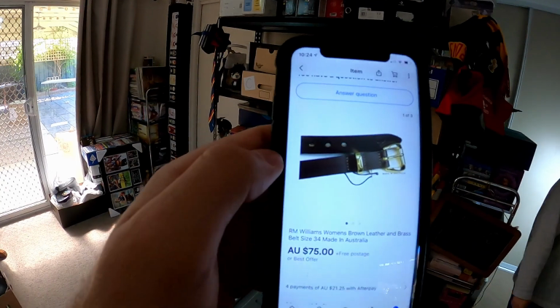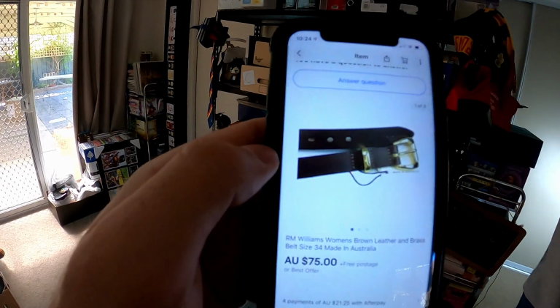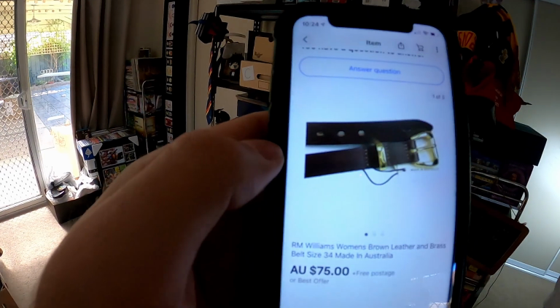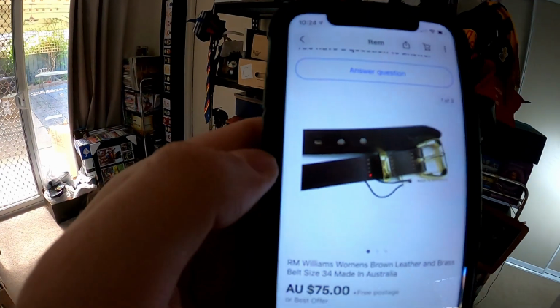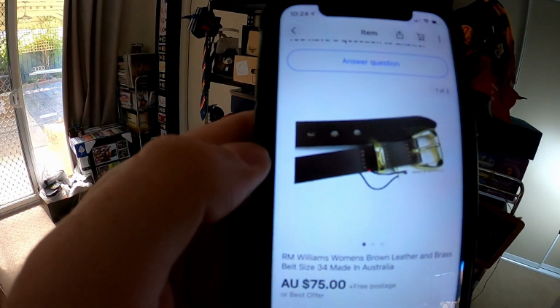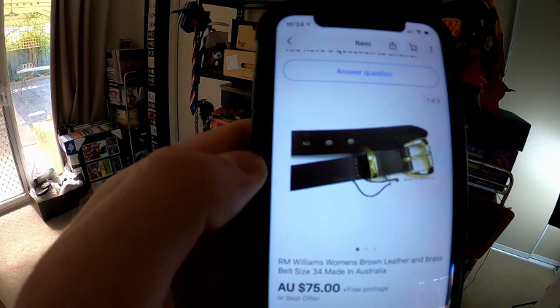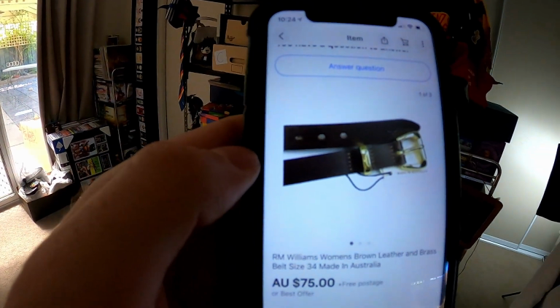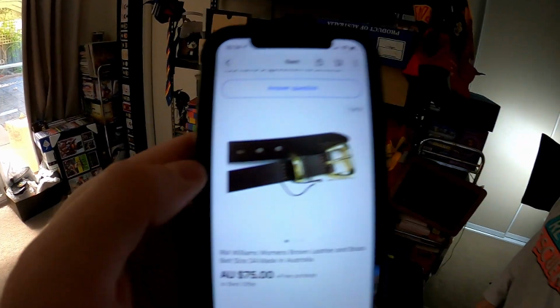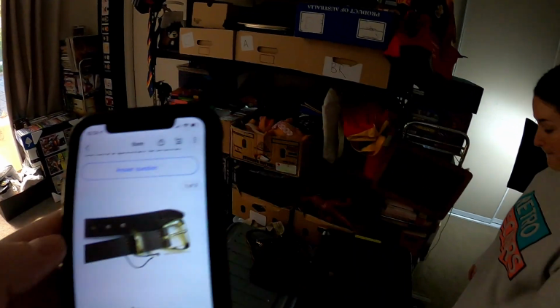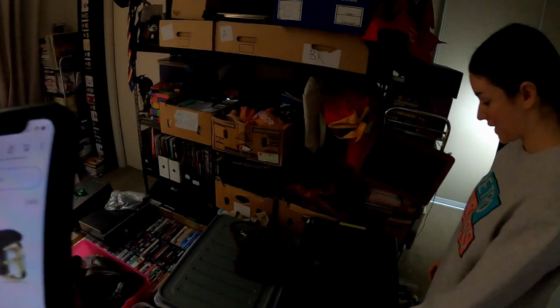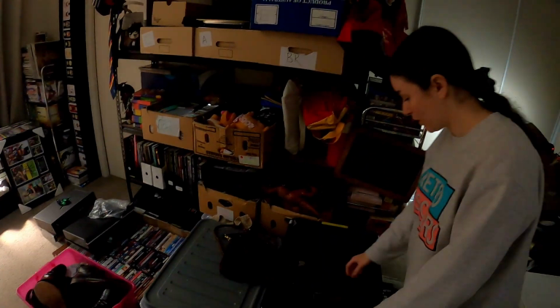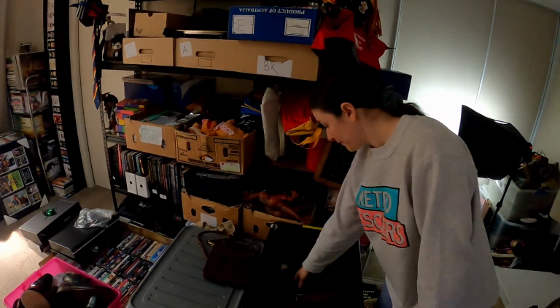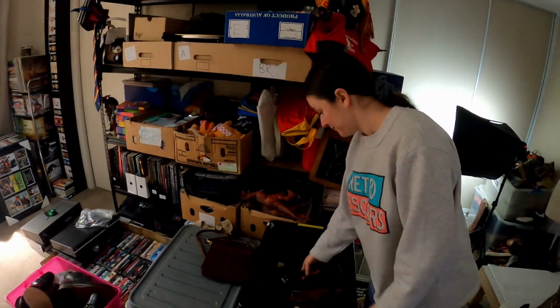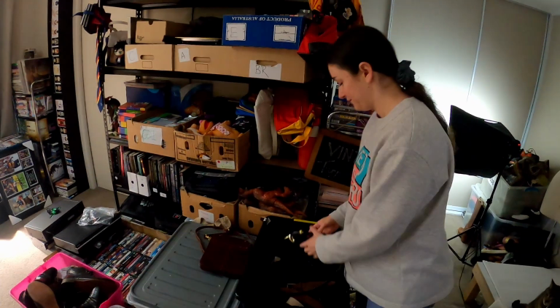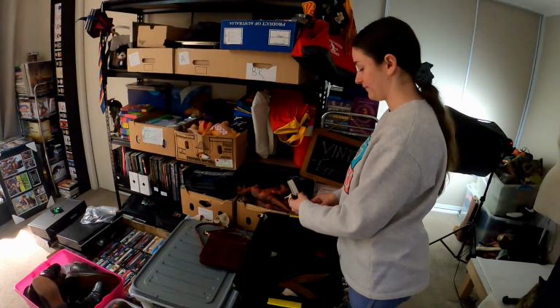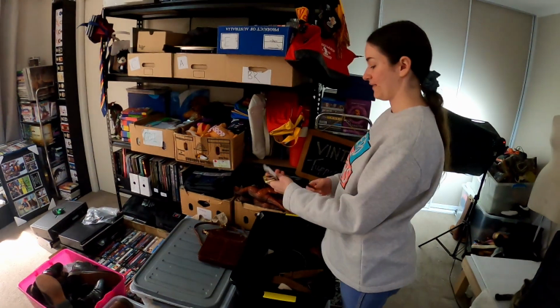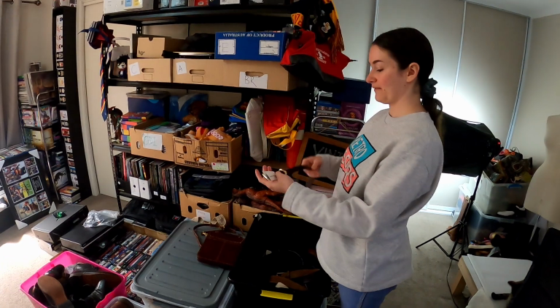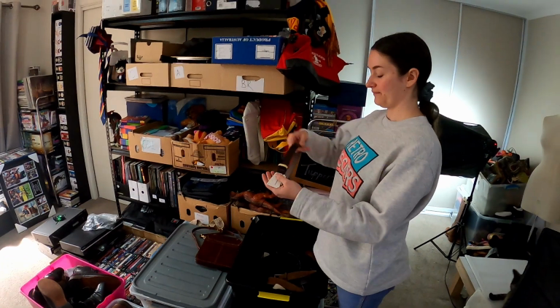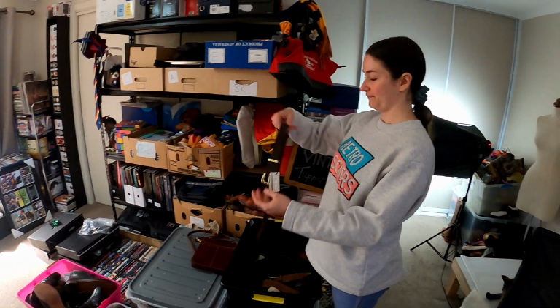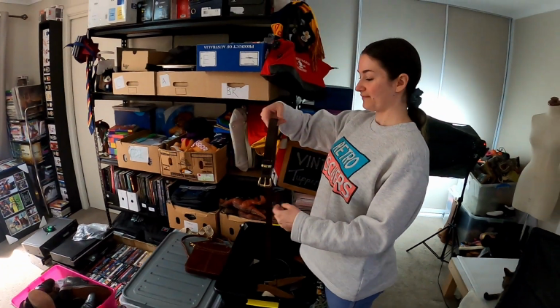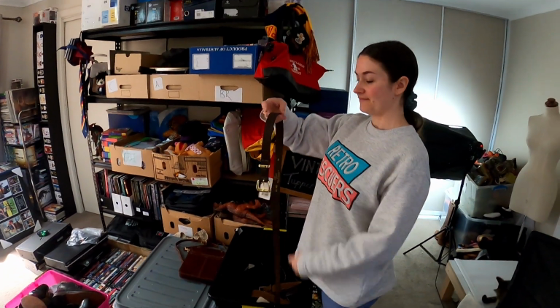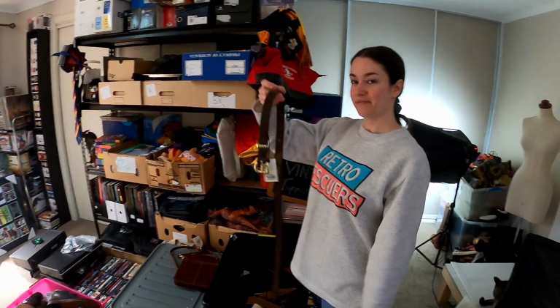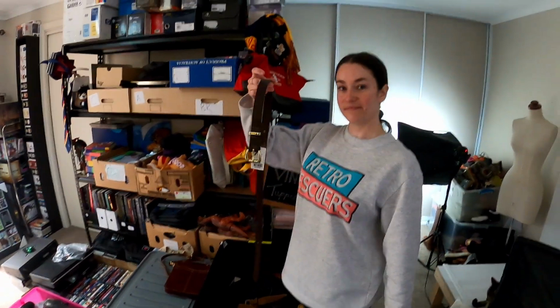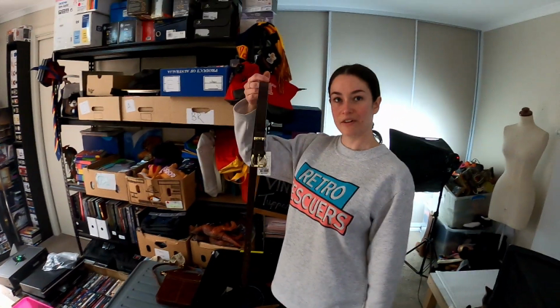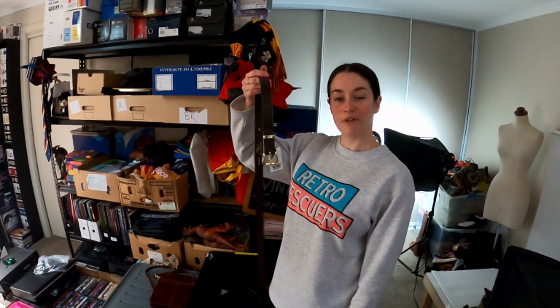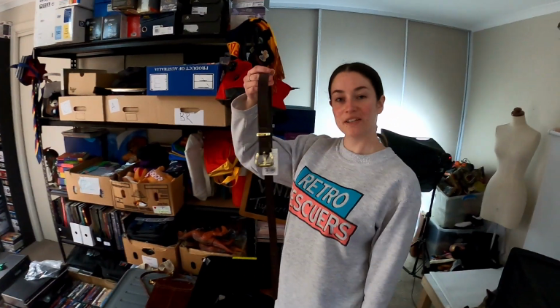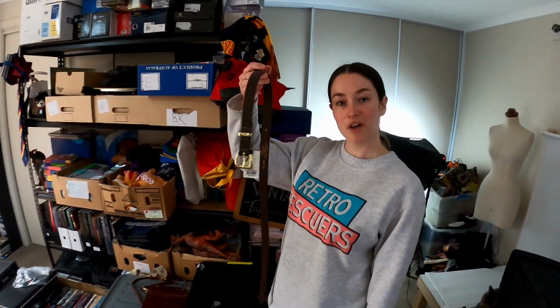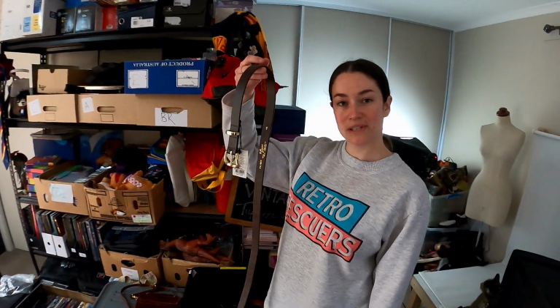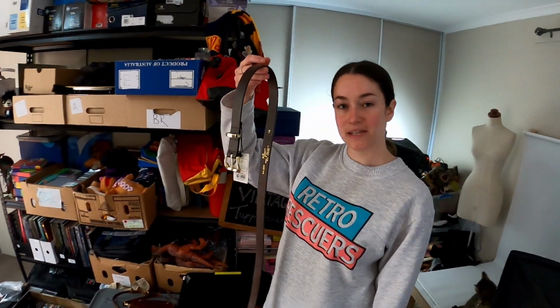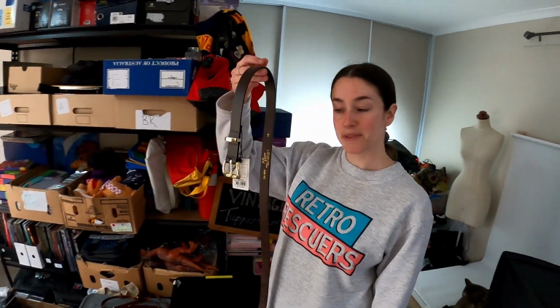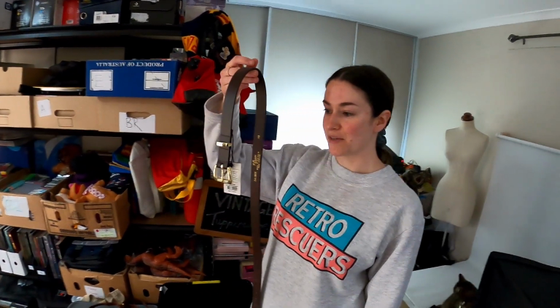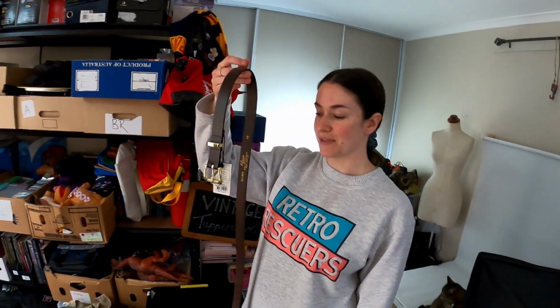Another belt going out the door. We sold this RM Williams brown leather belt for $75 free postage. Right on top because I sent them some measurements.